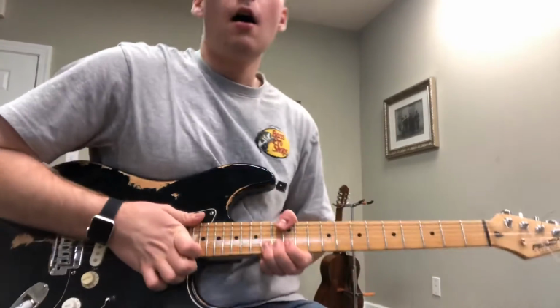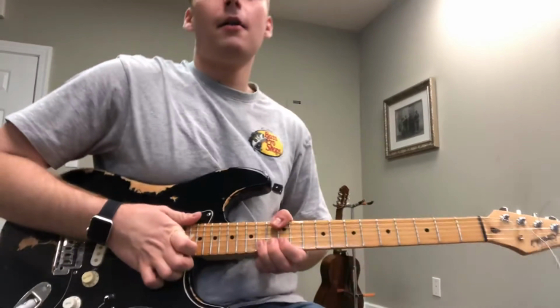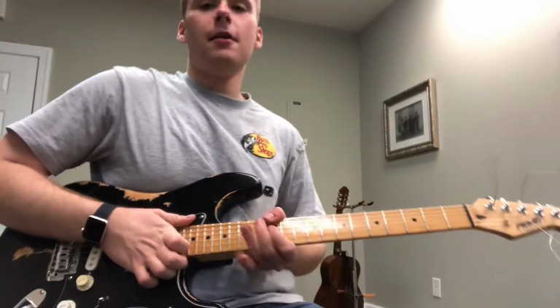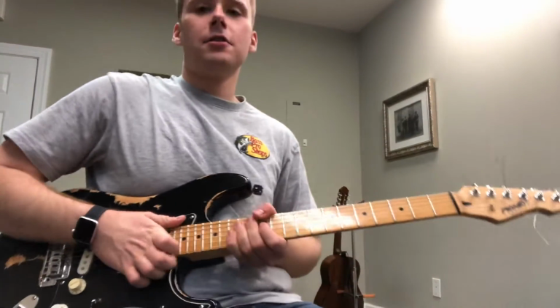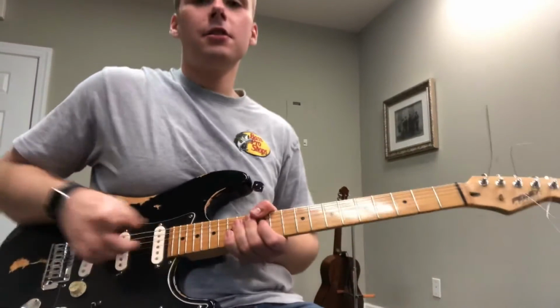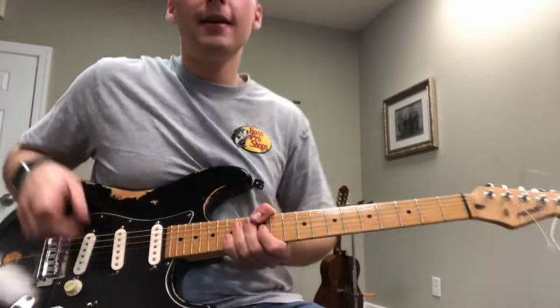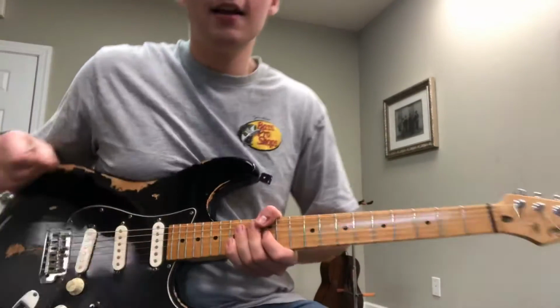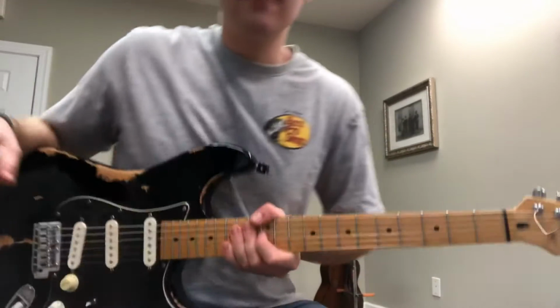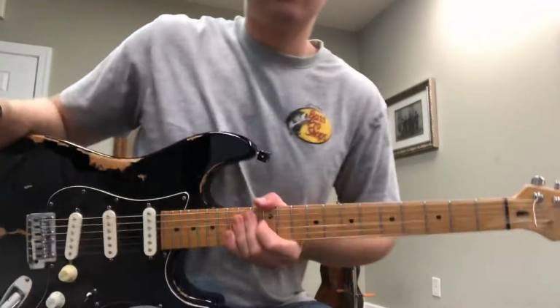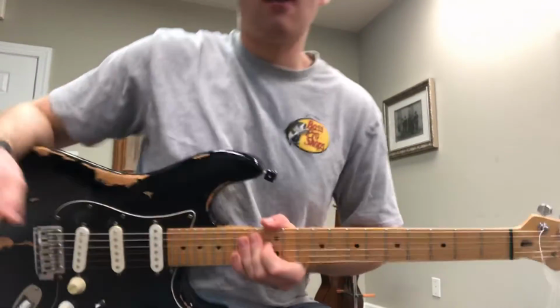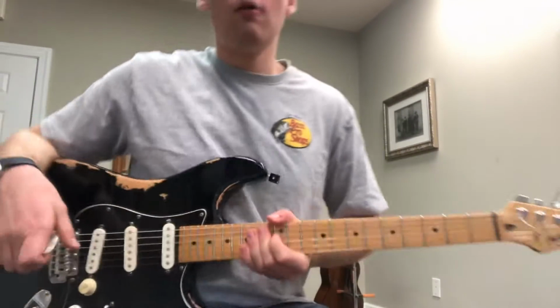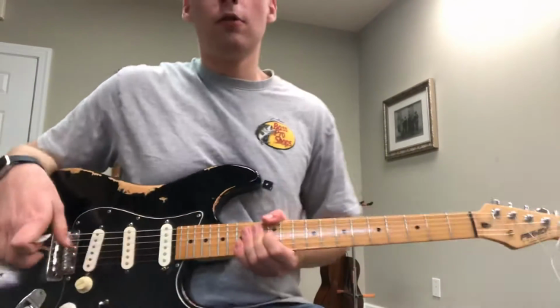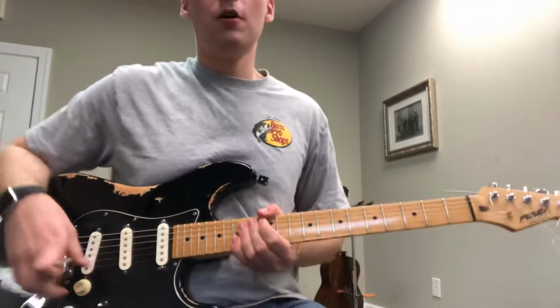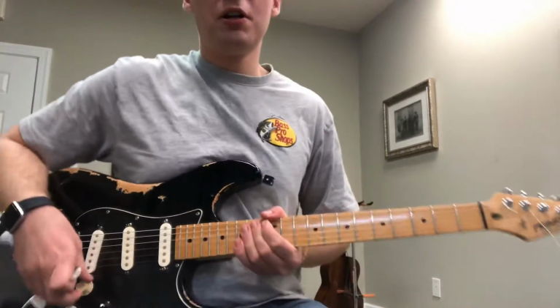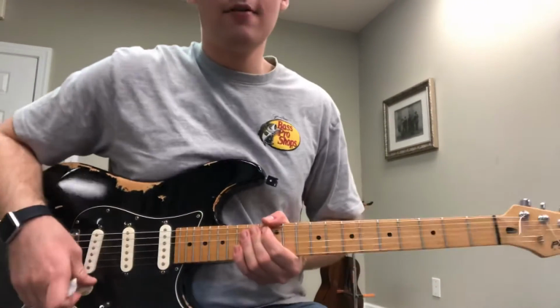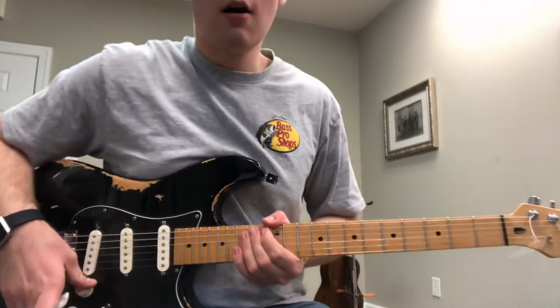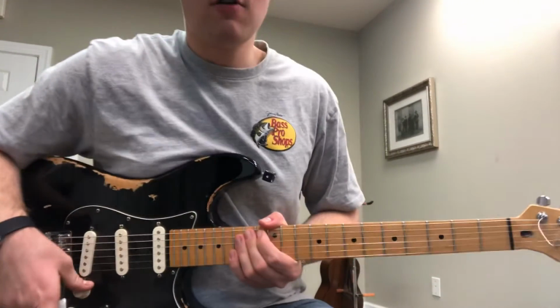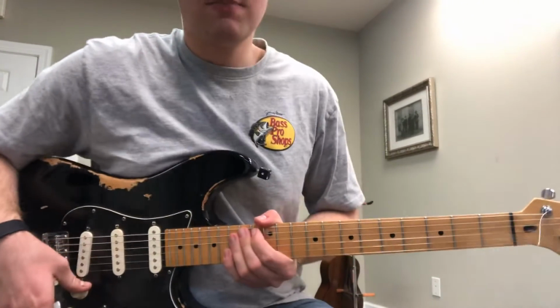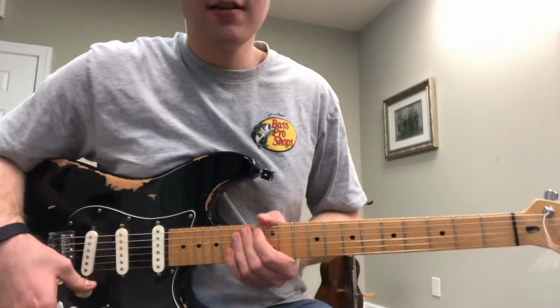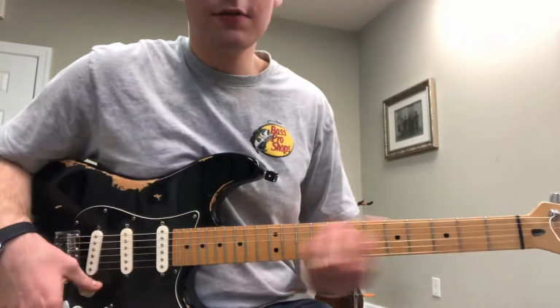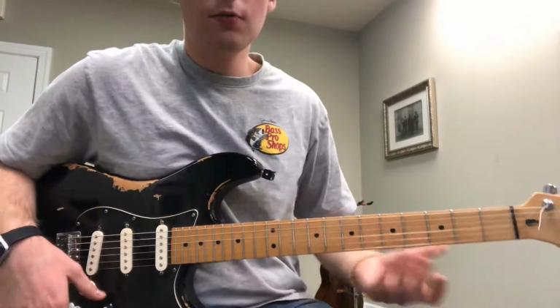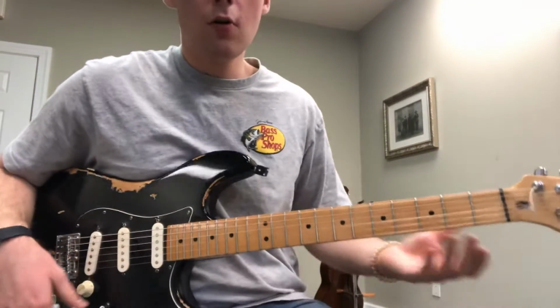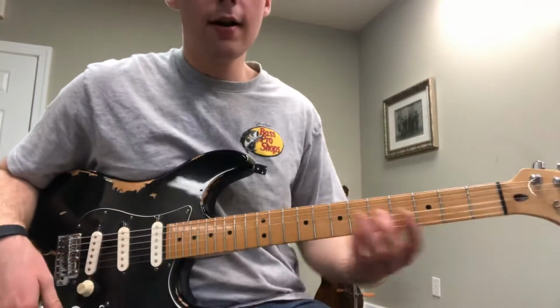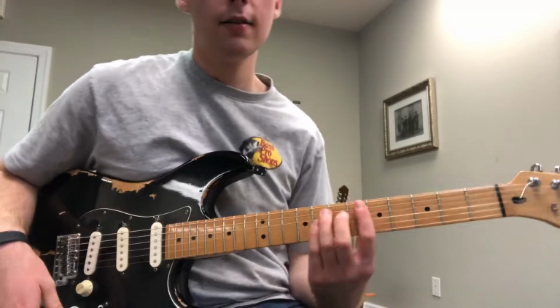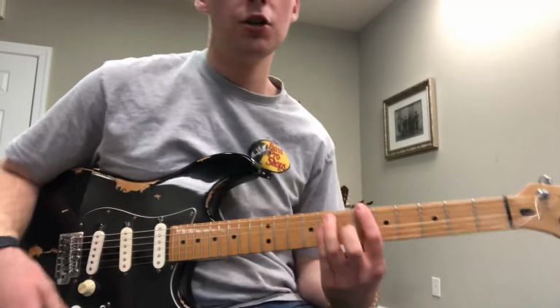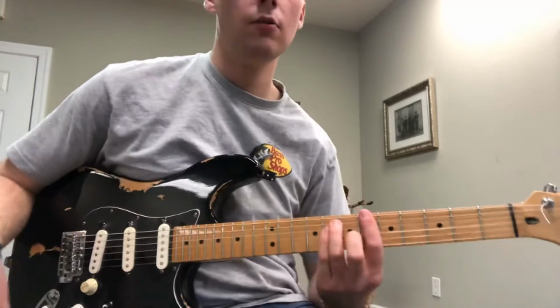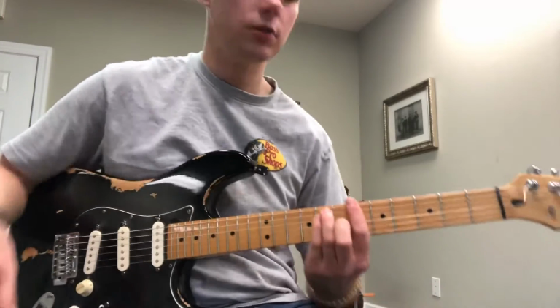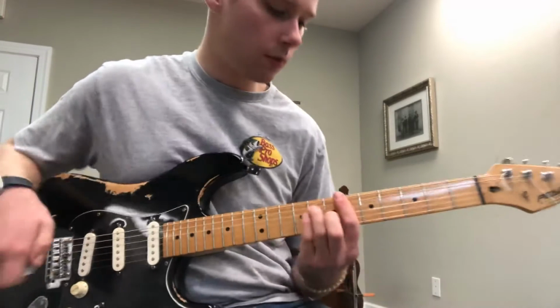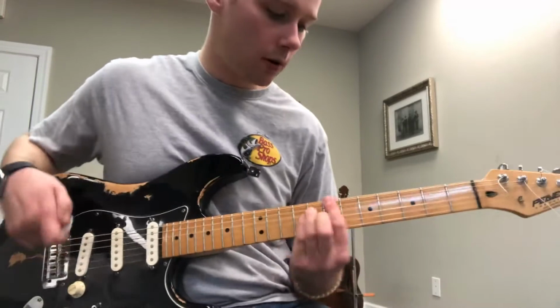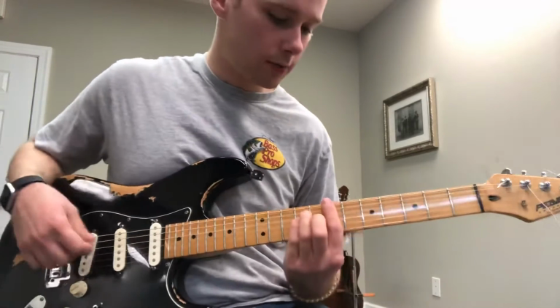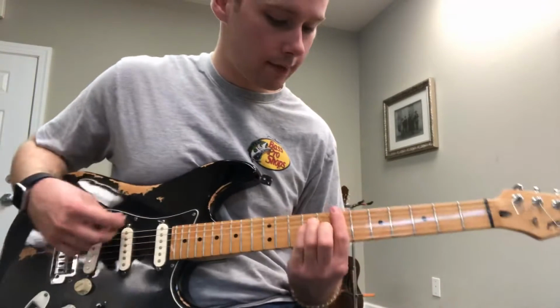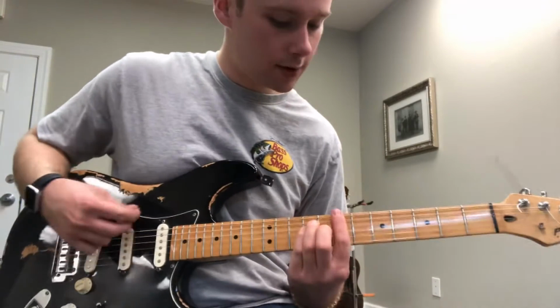Alright Eric, so here's the beginning of All Along the Watchtower. I'll play this for you real quick and then show you what's going on.